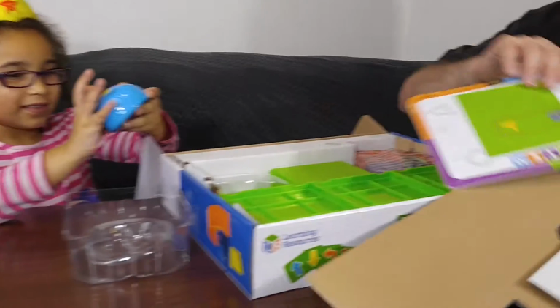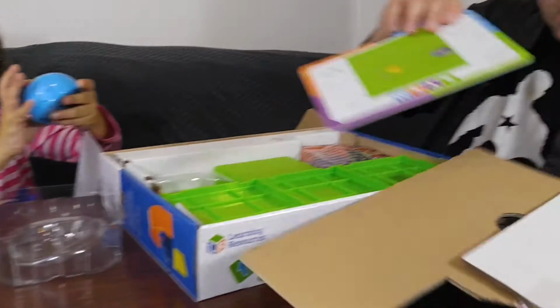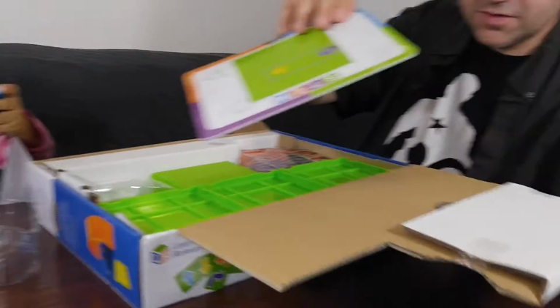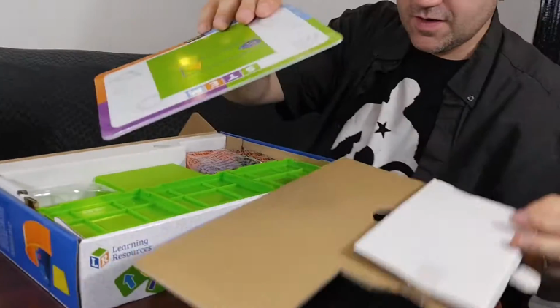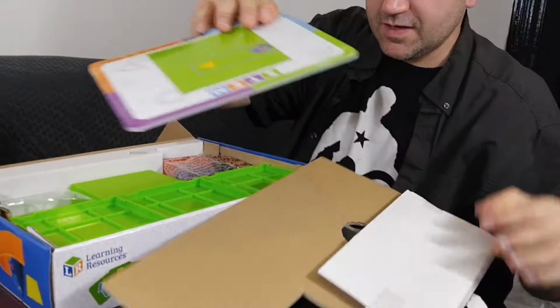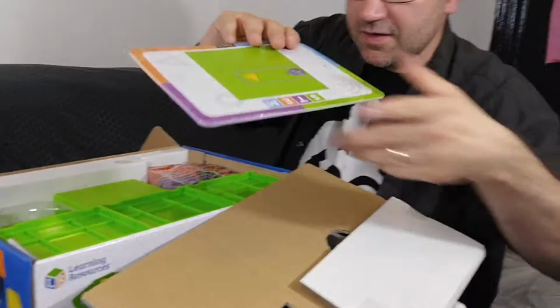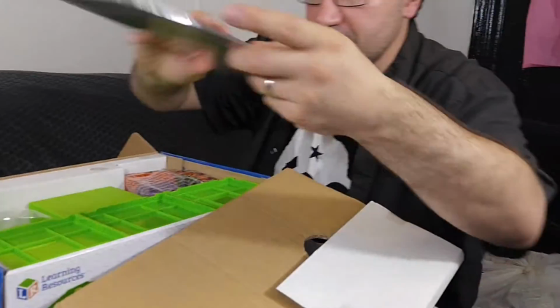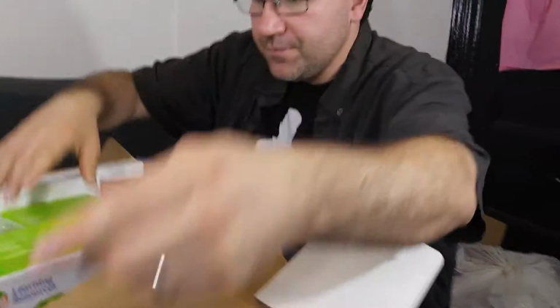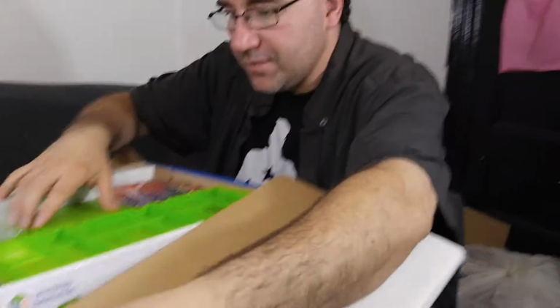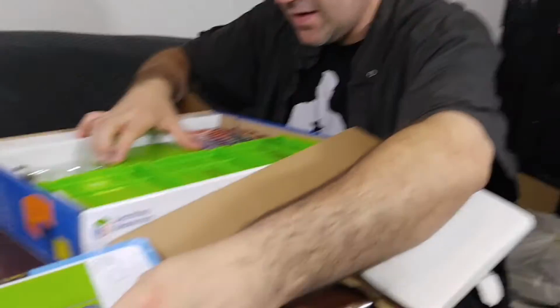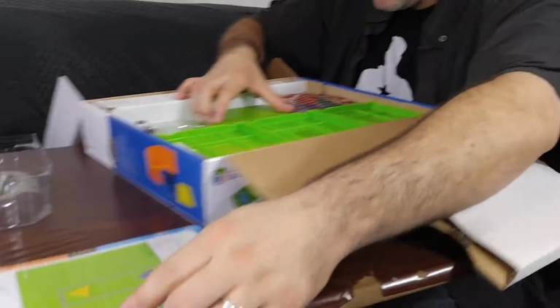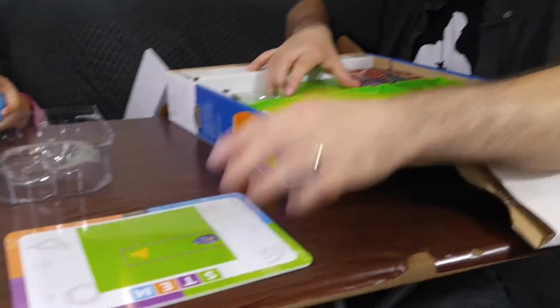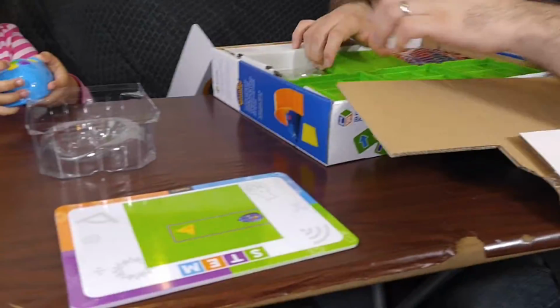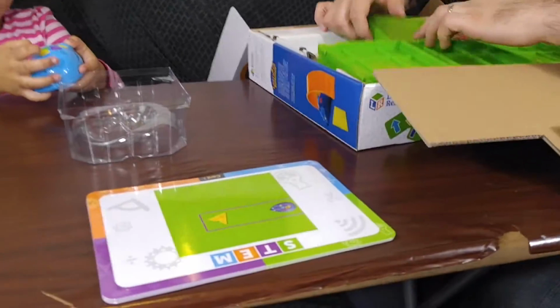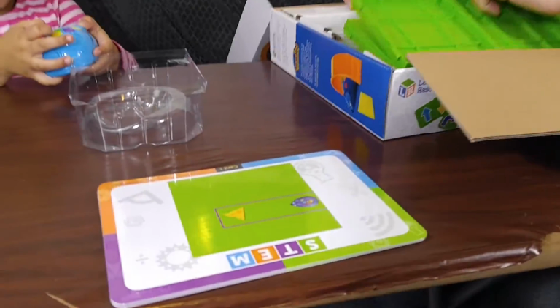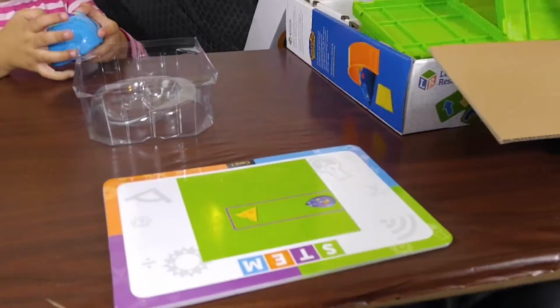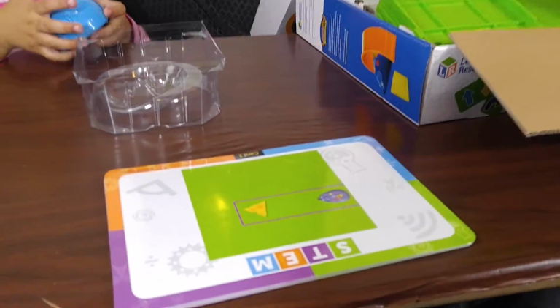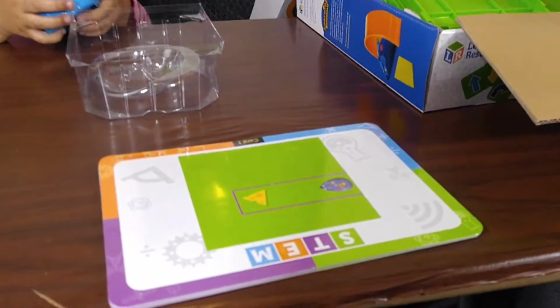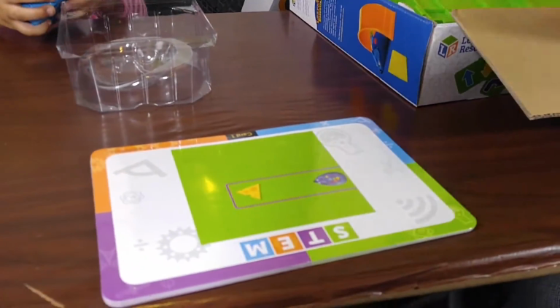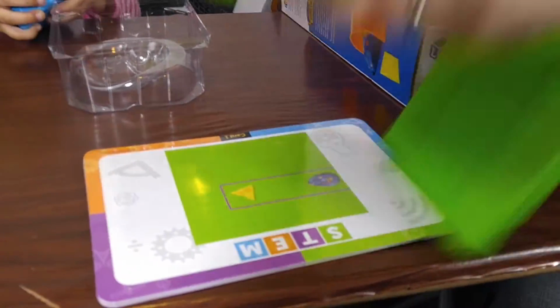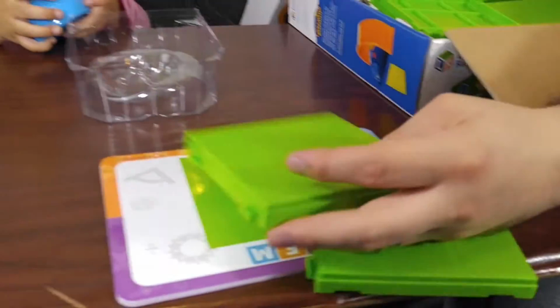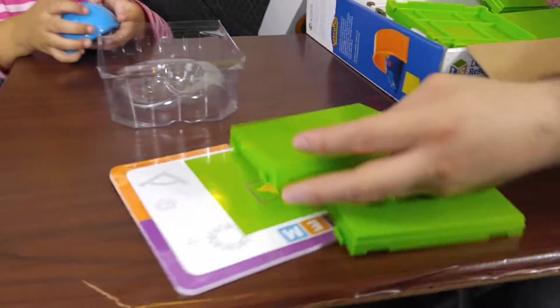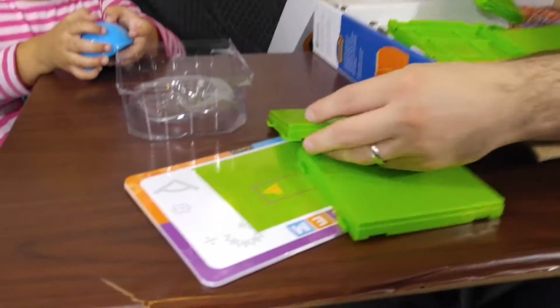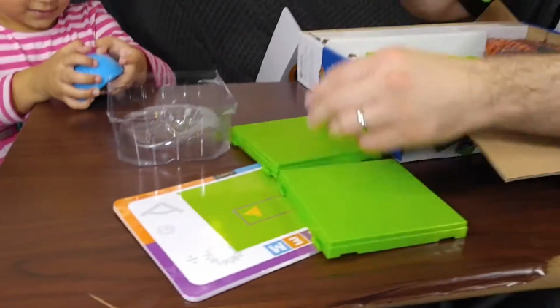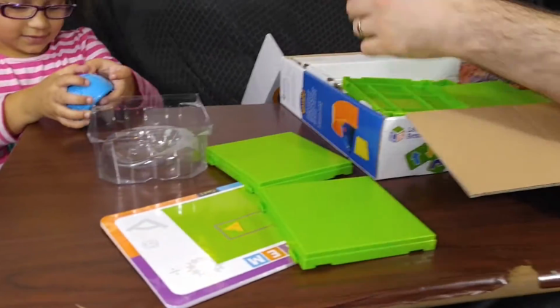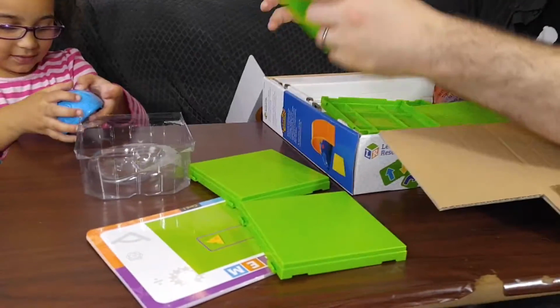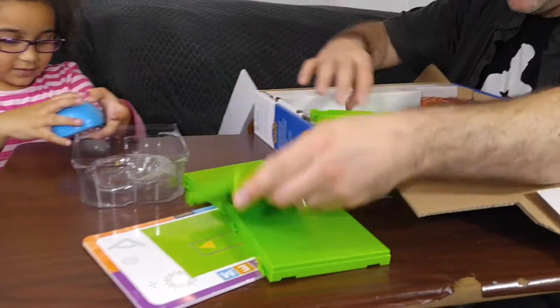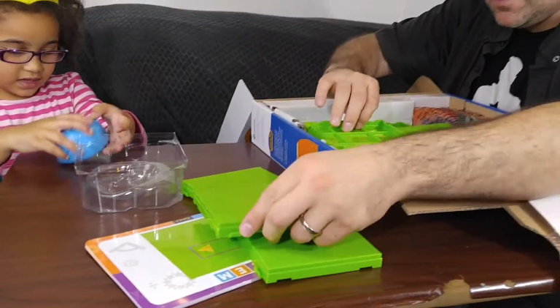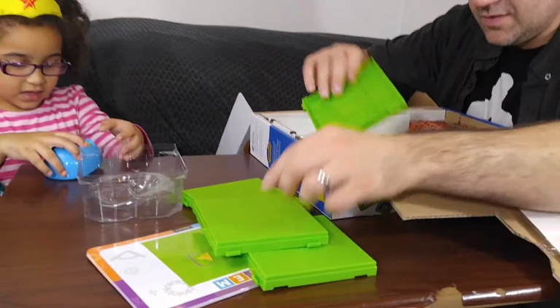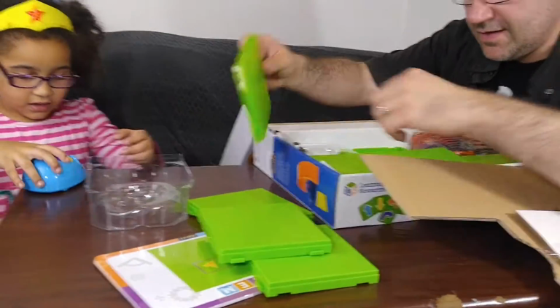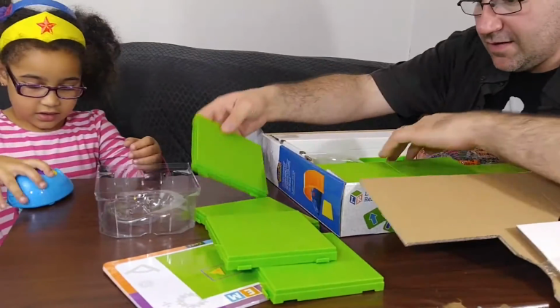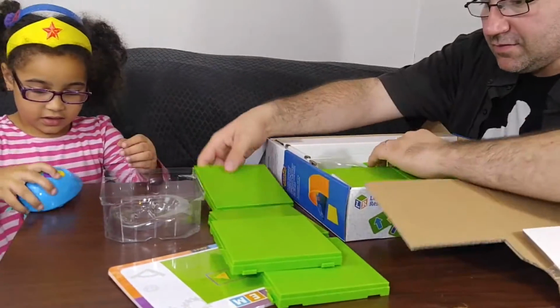Here are the cards, and here is a playpen.